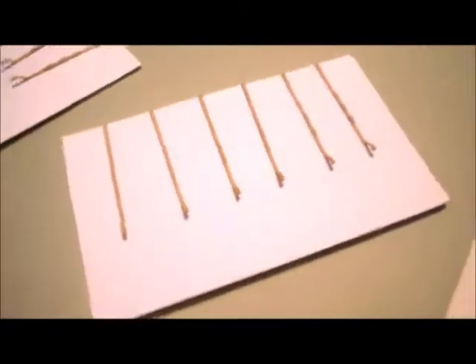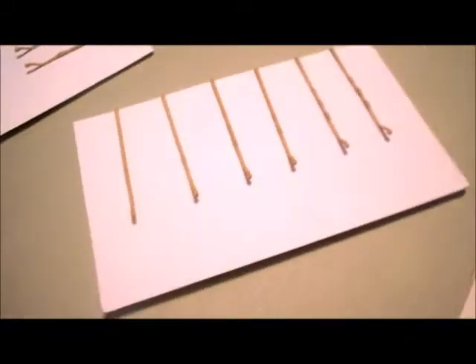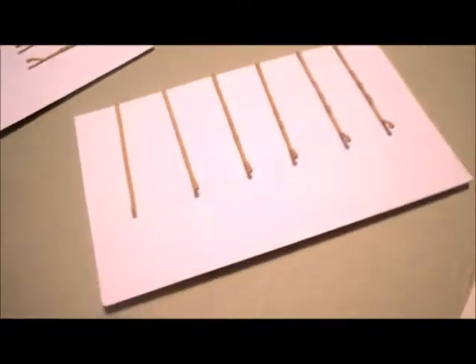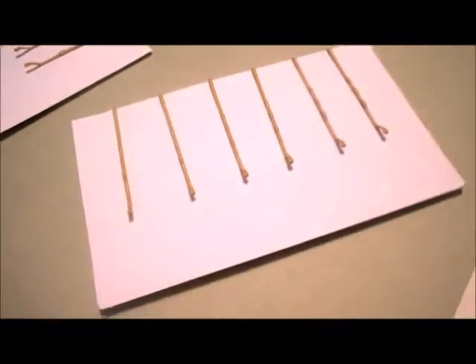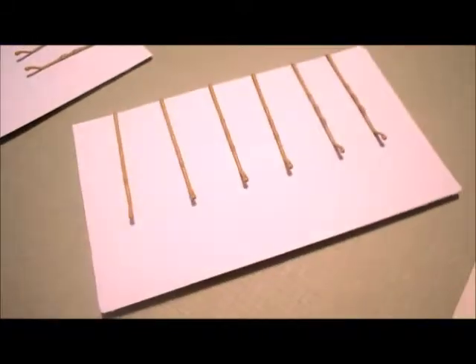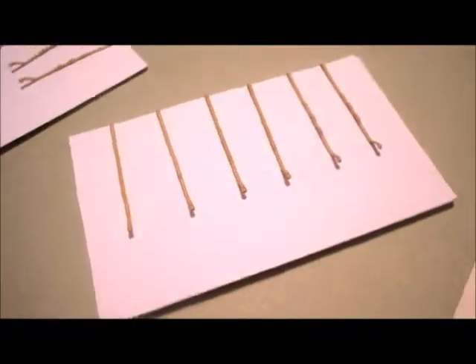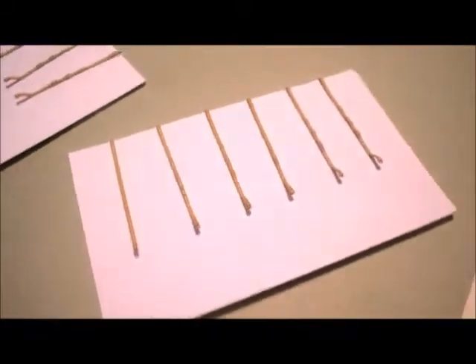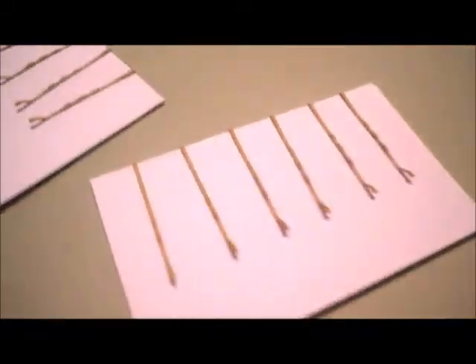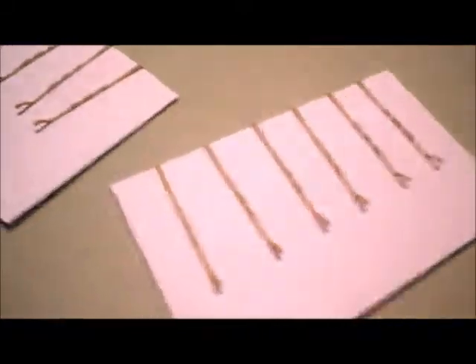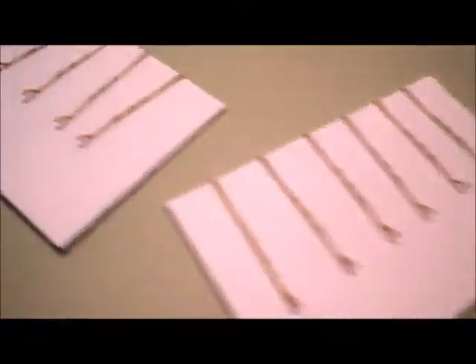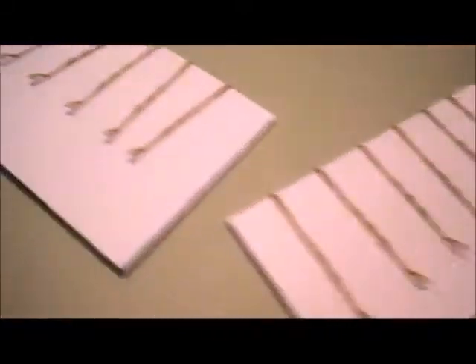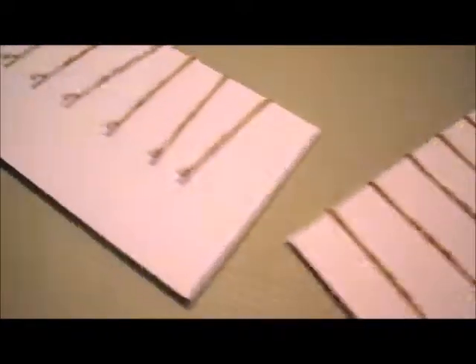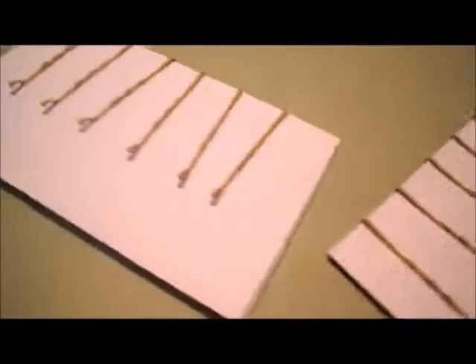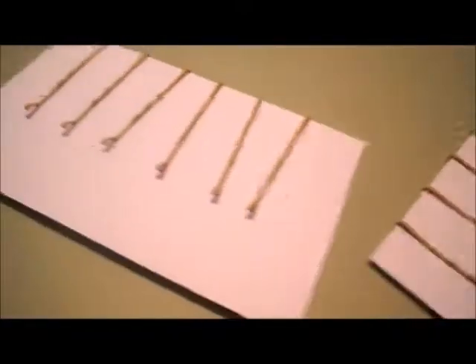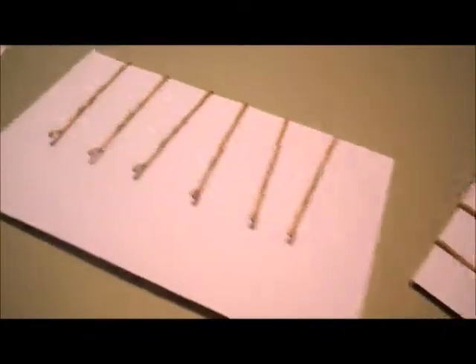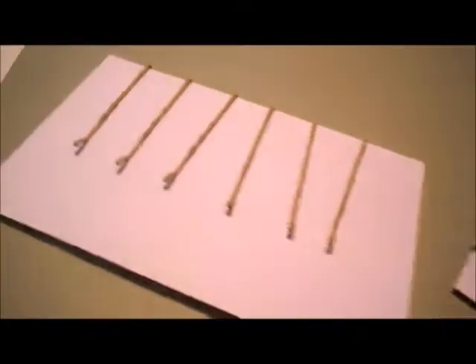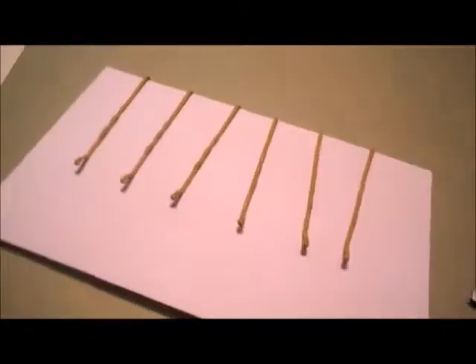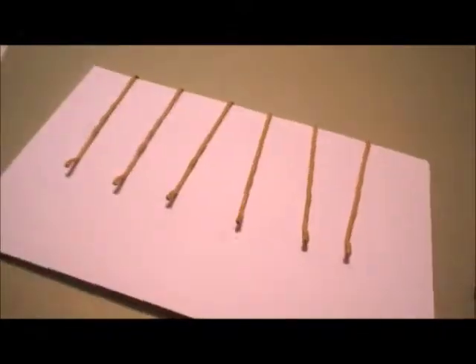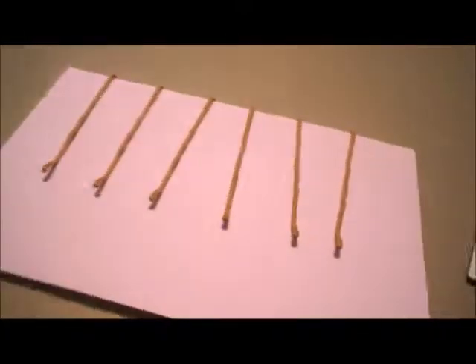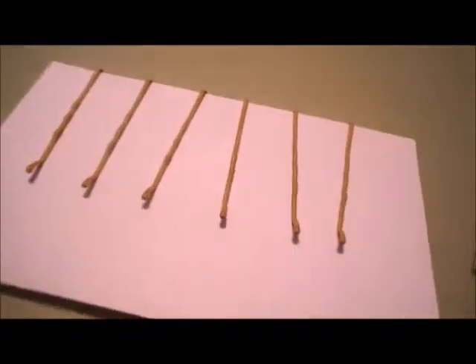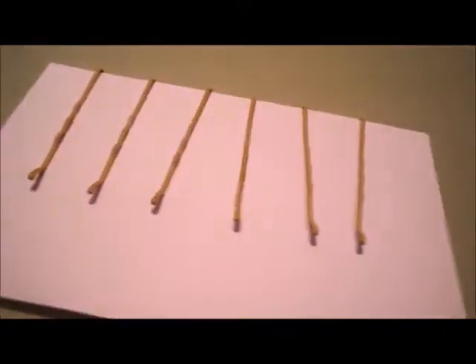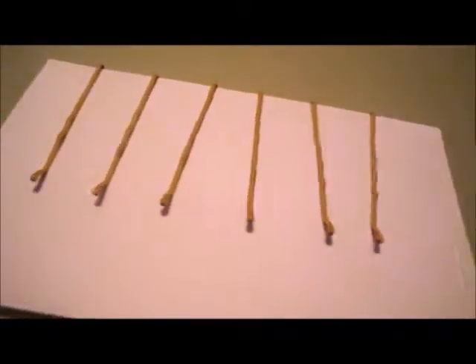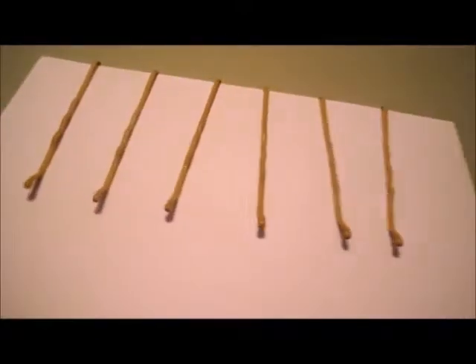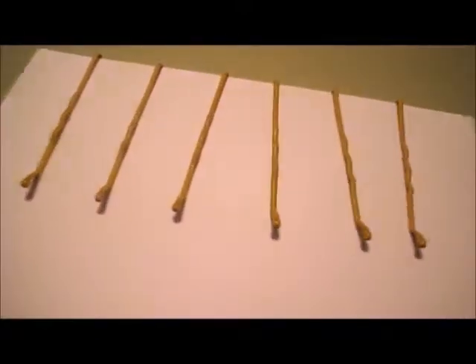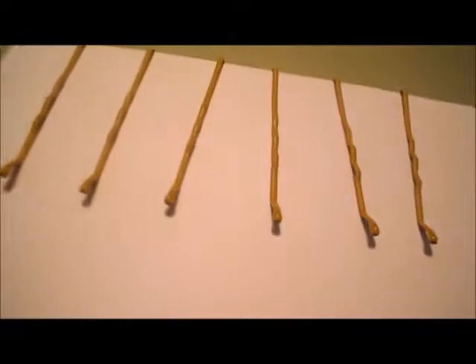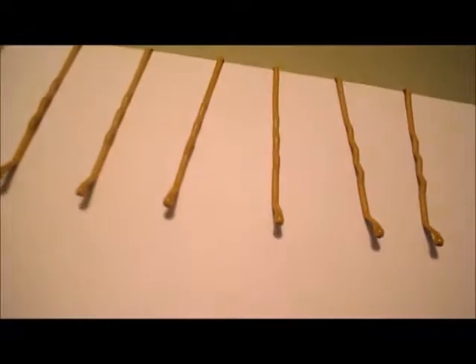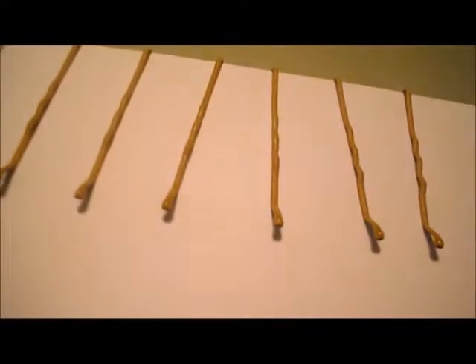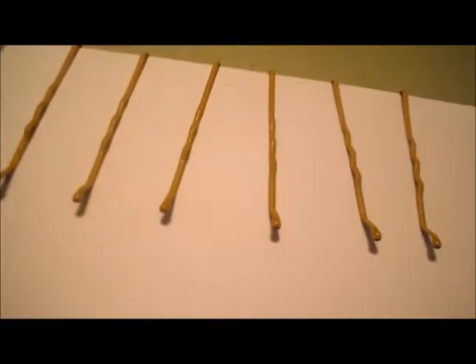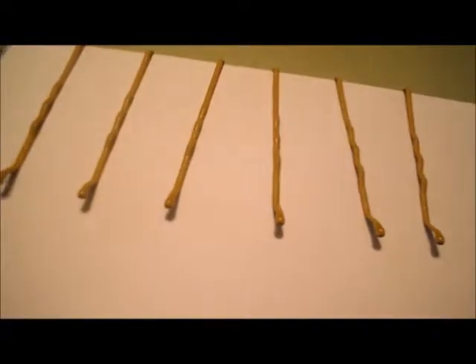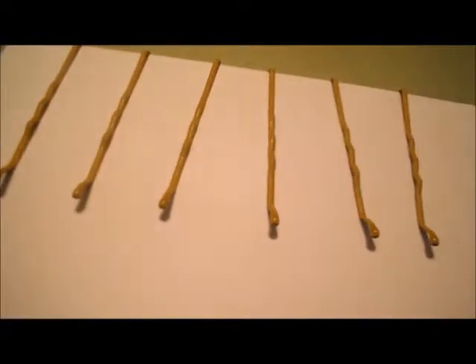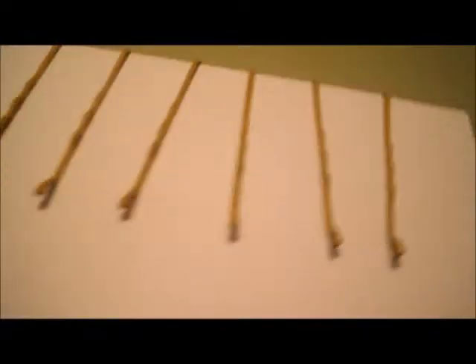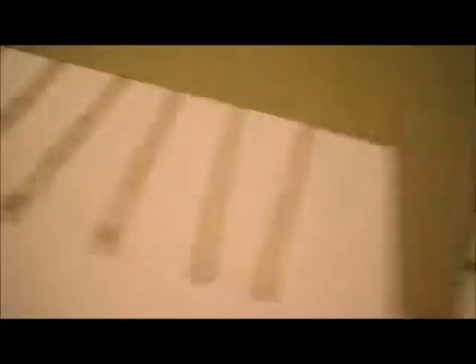Next, put the bobby pins onto note cards or paper so that they stay upright while painting.